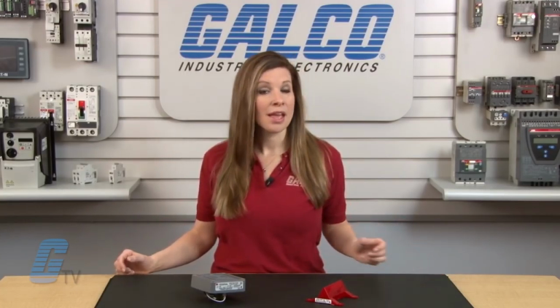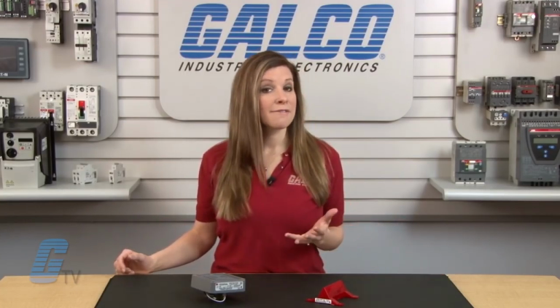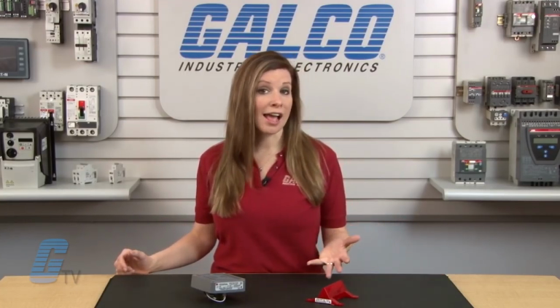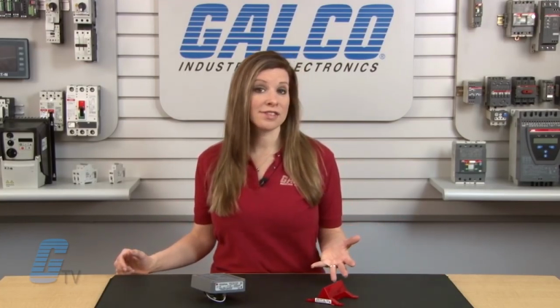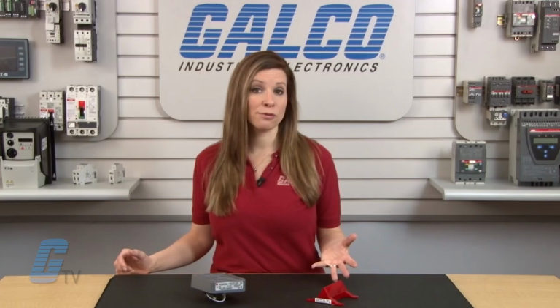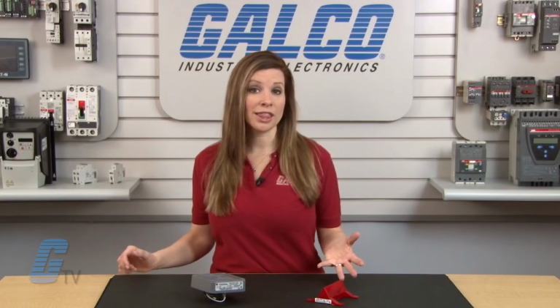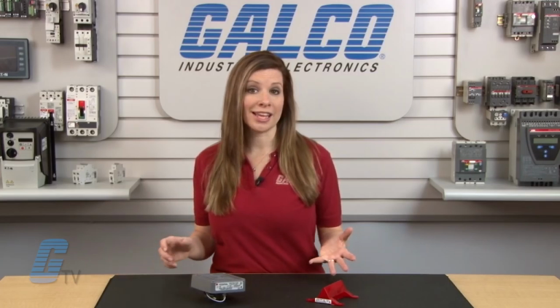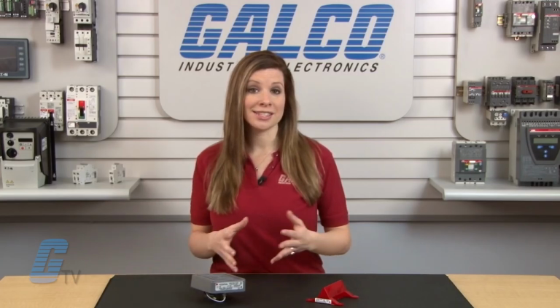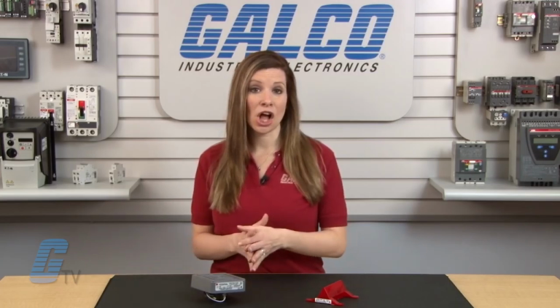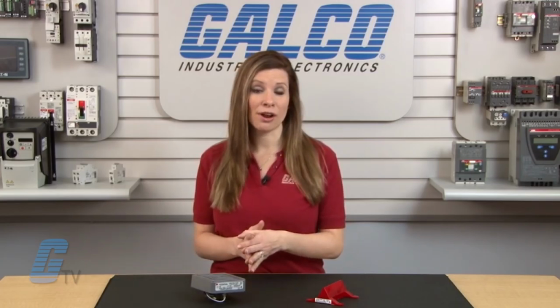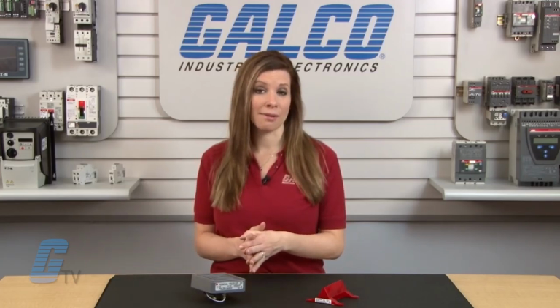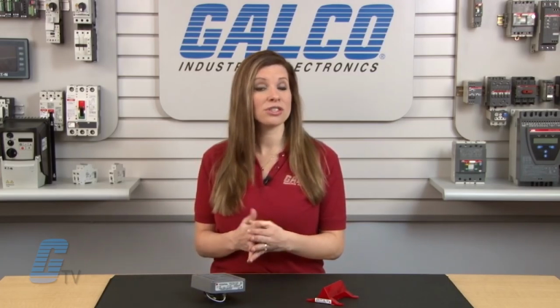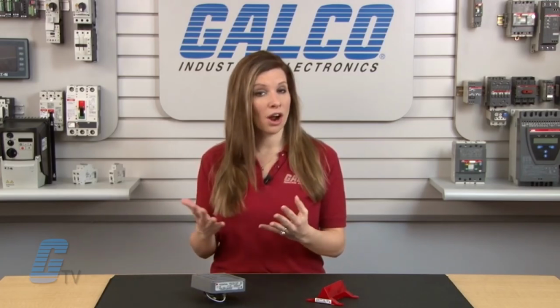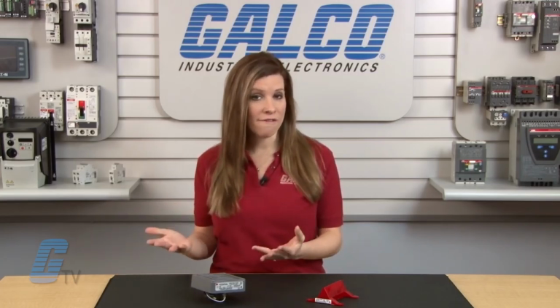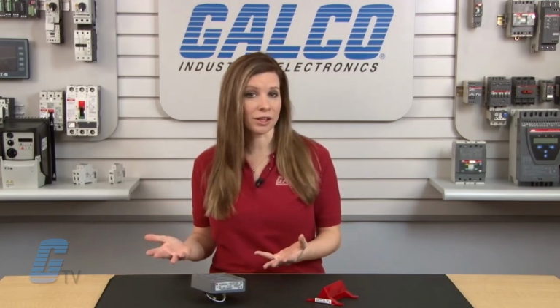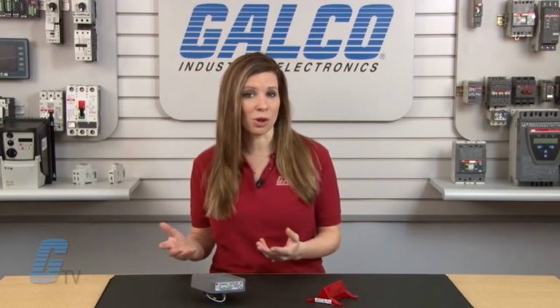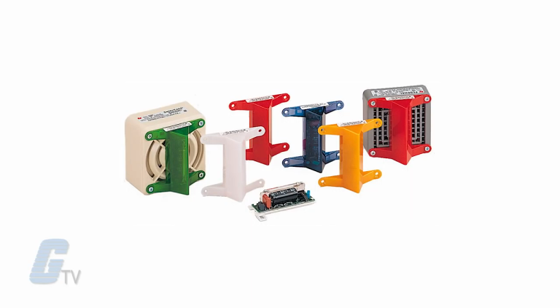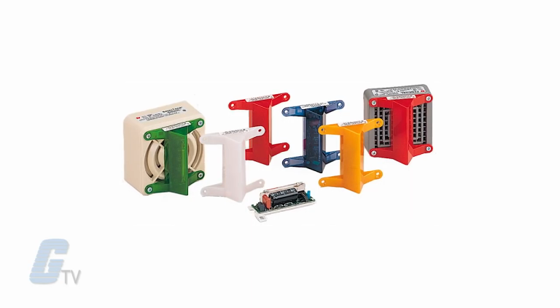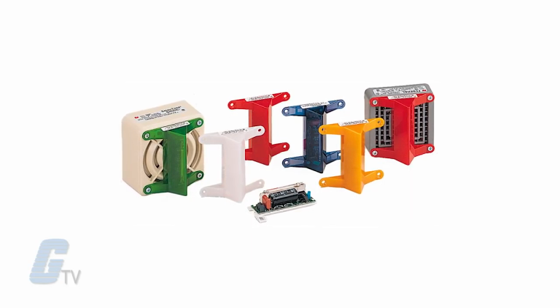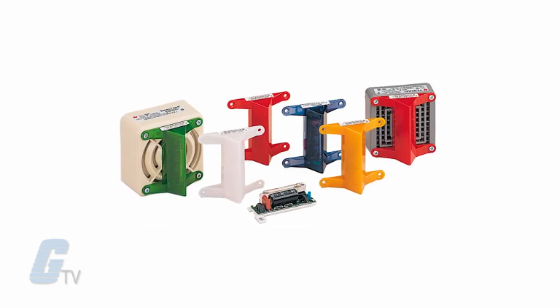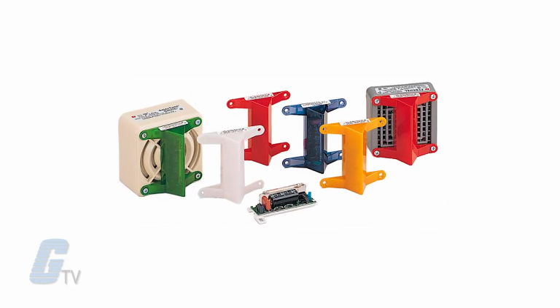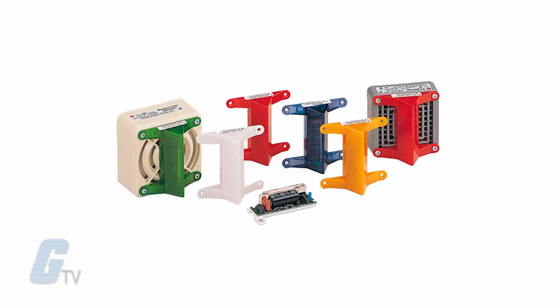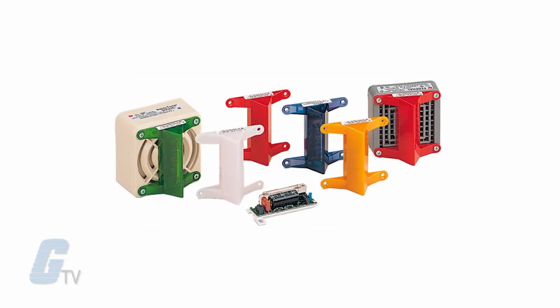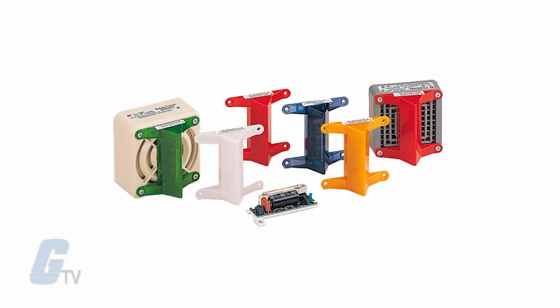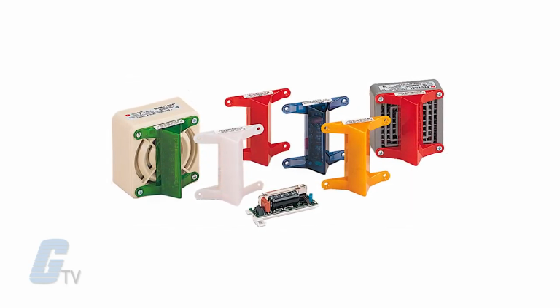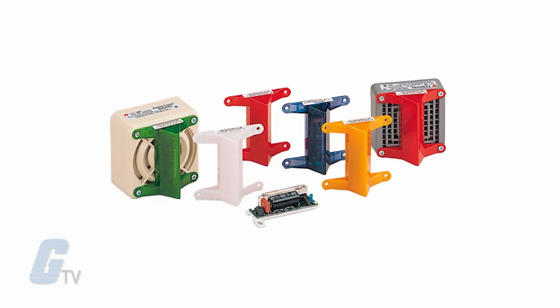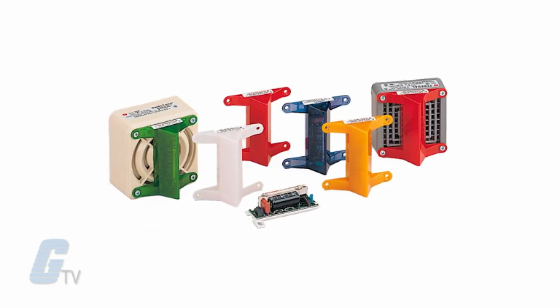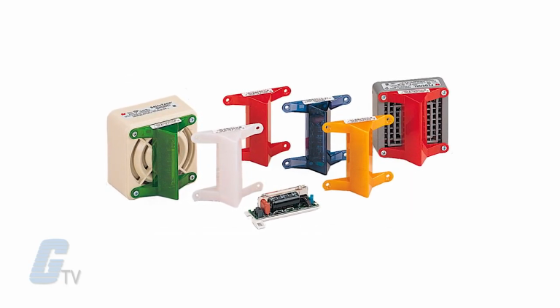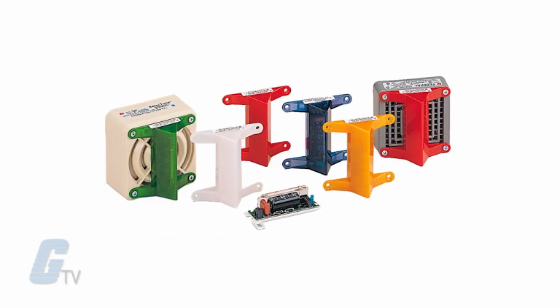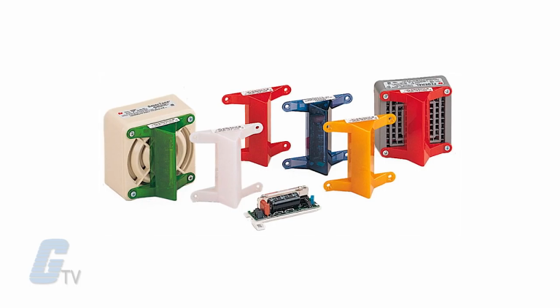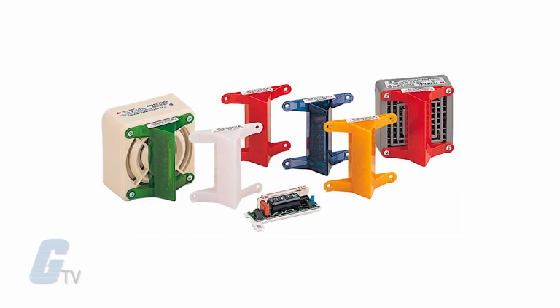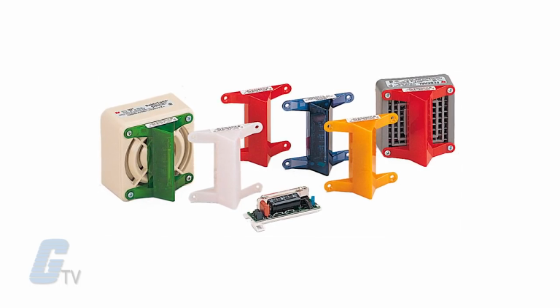Five different lens color options are available: amber, blue, clear, green, and red.